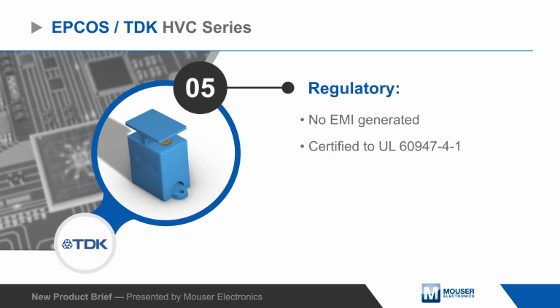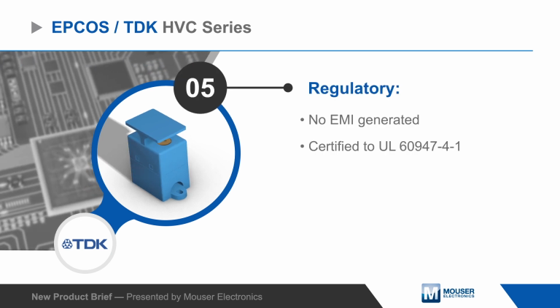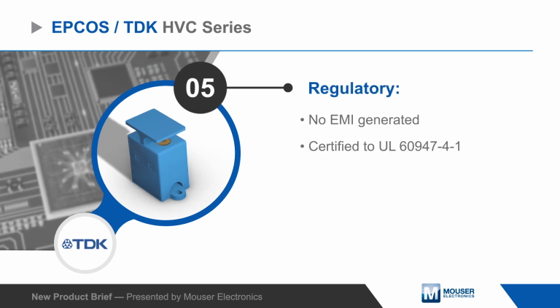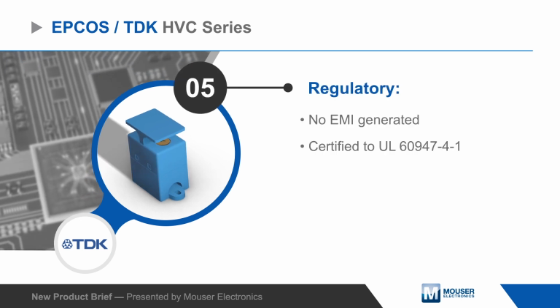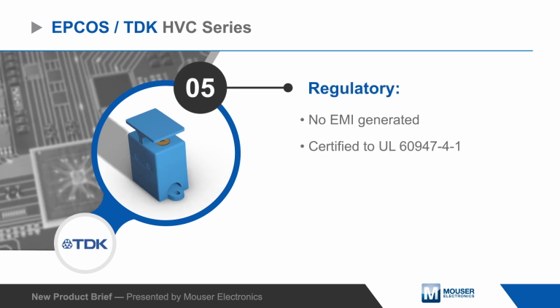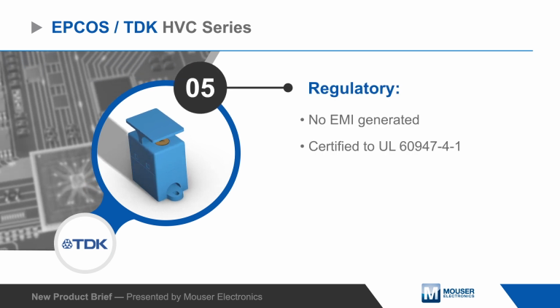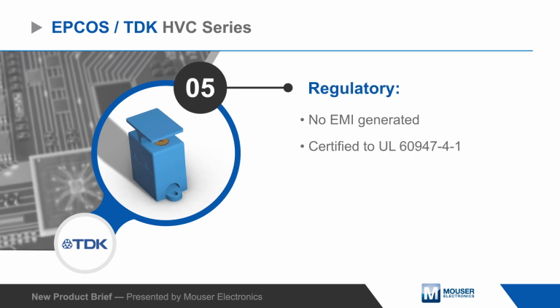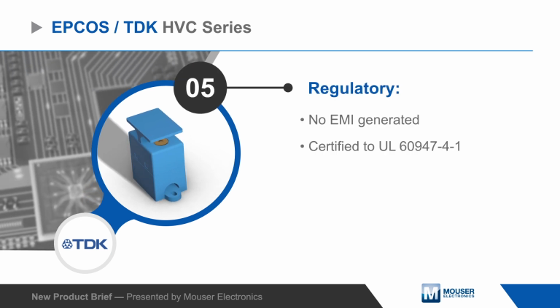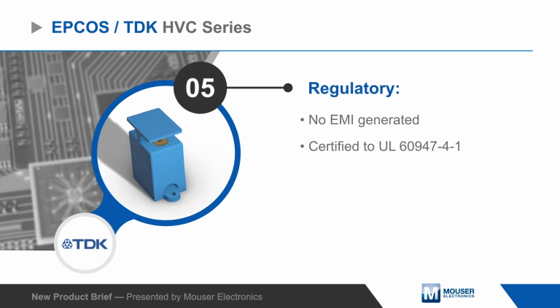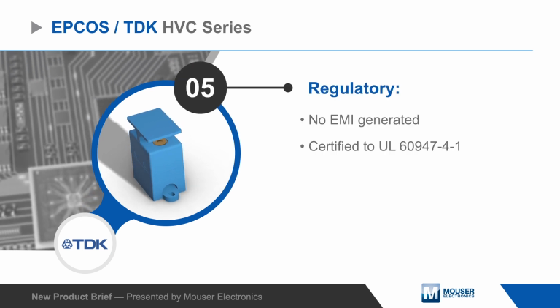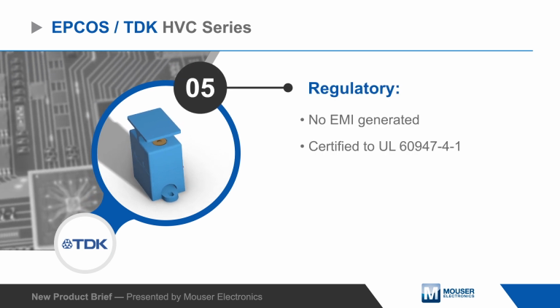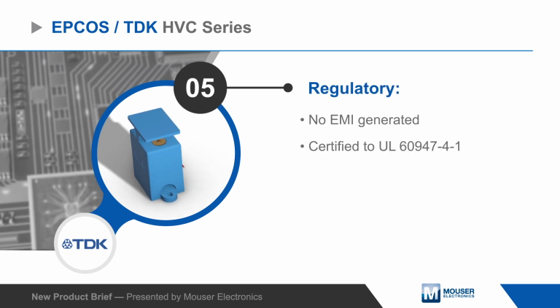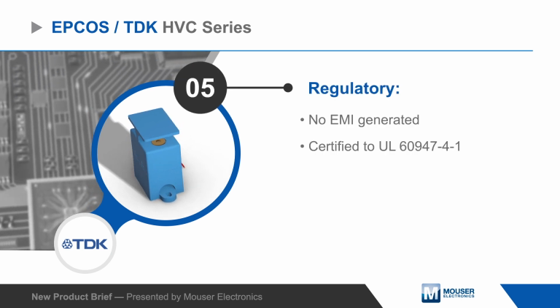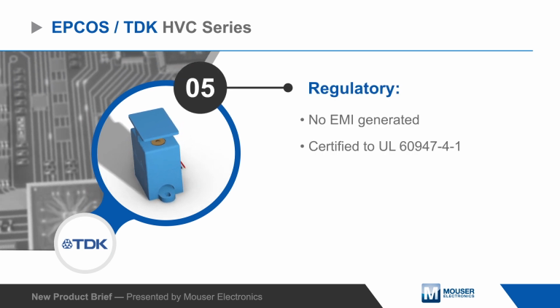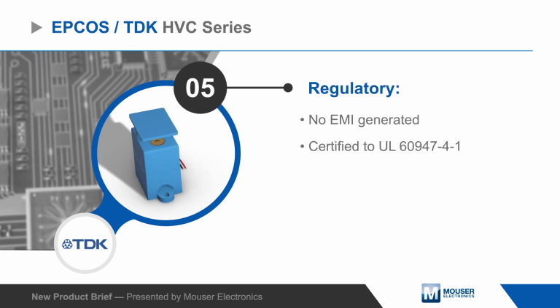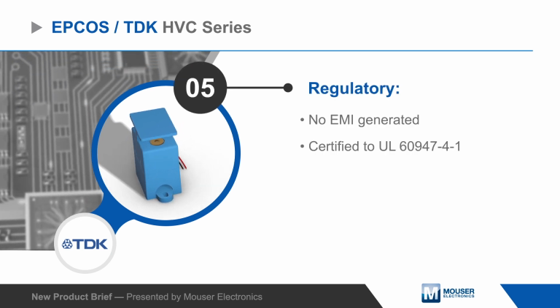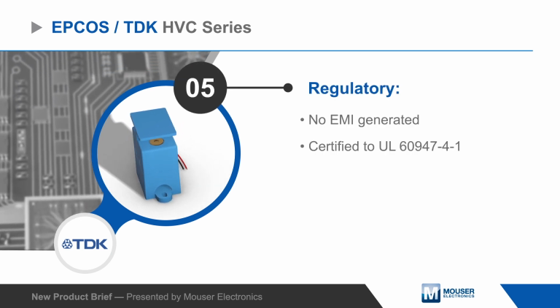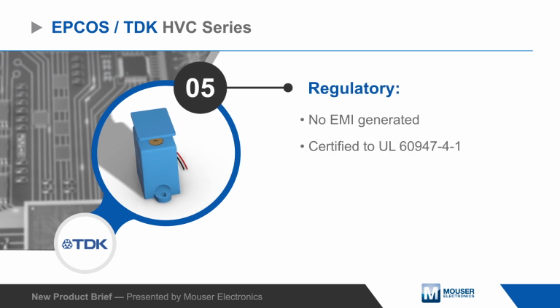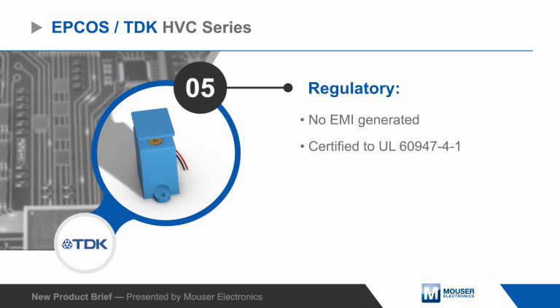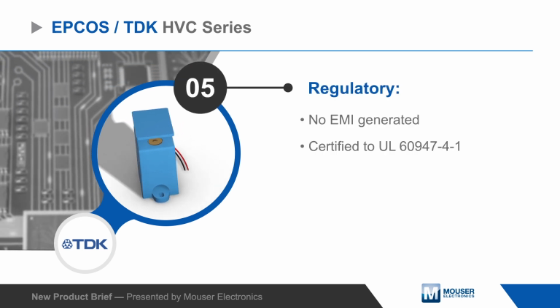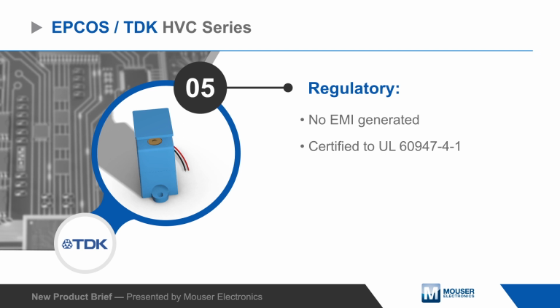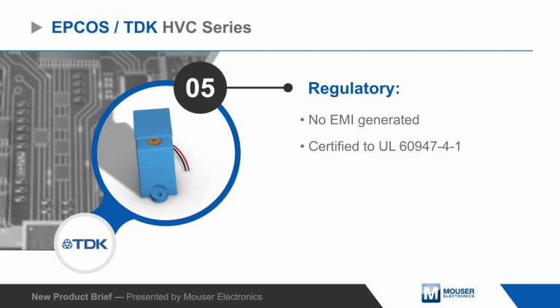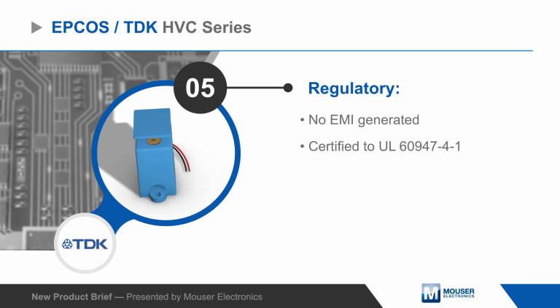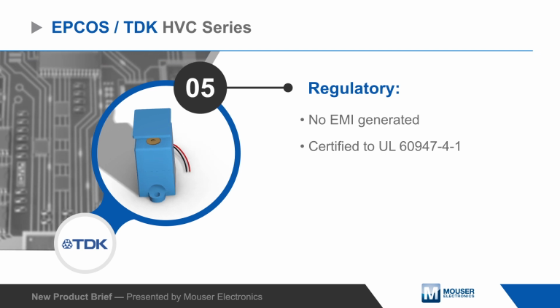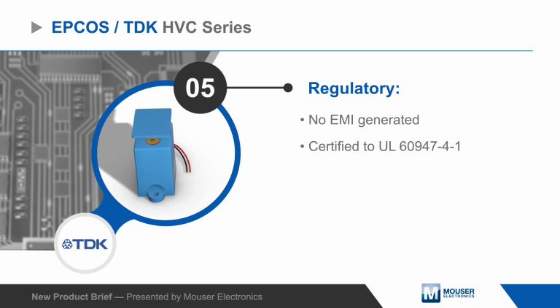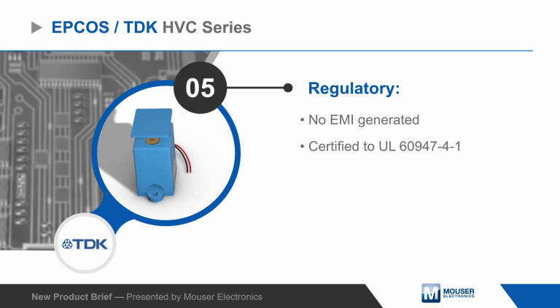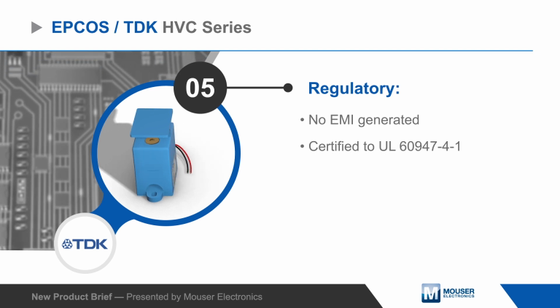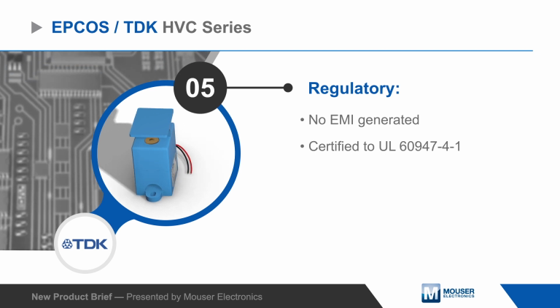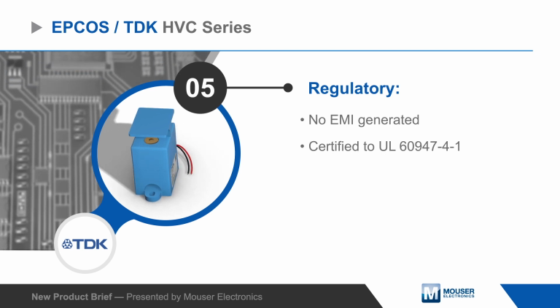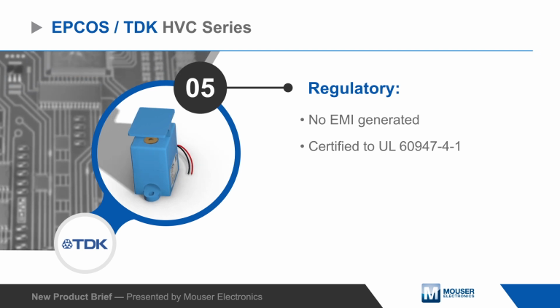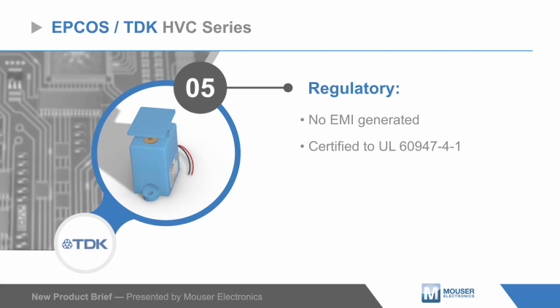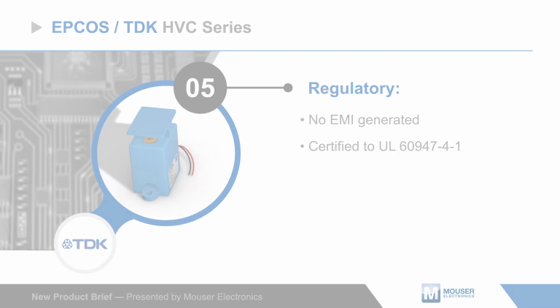EPCOS HVC series contactors produce no EMI and are certified to UL 60947-4-1.